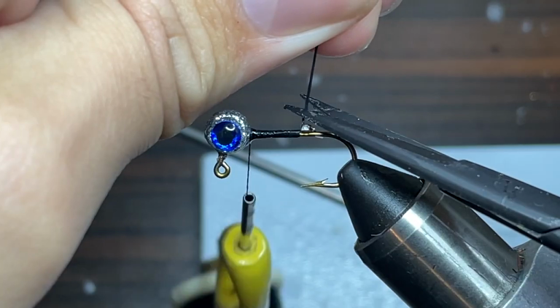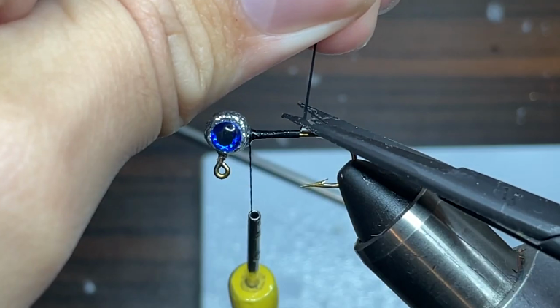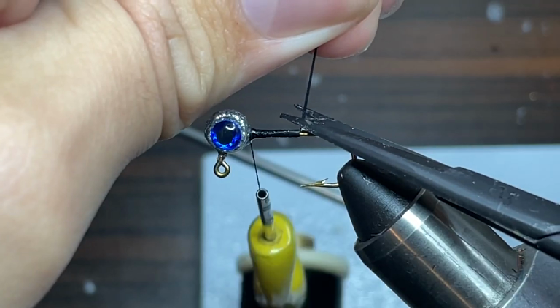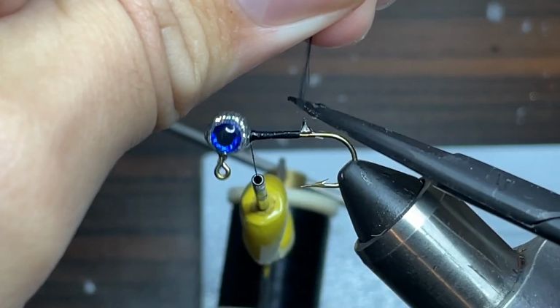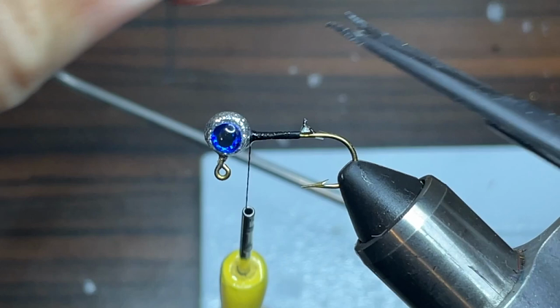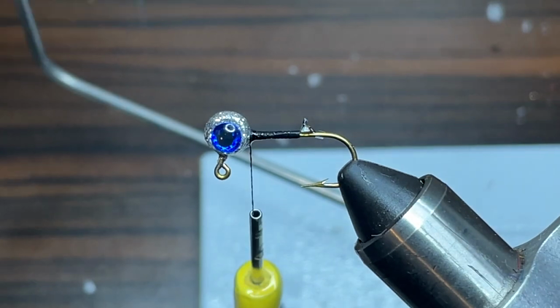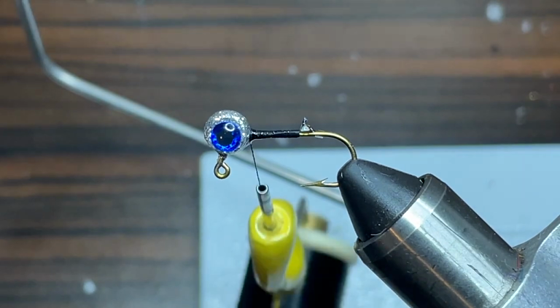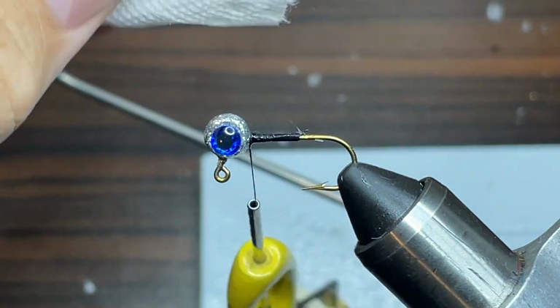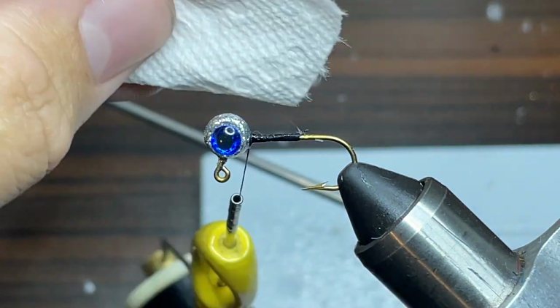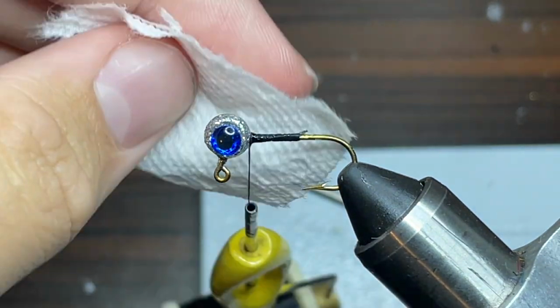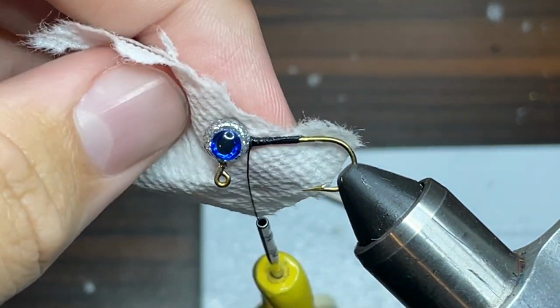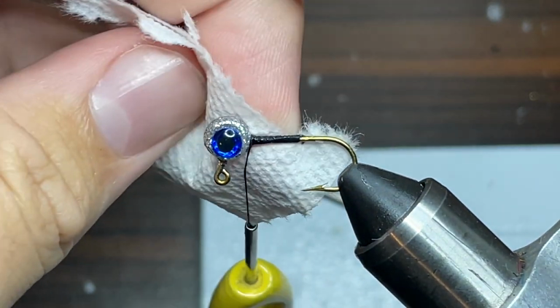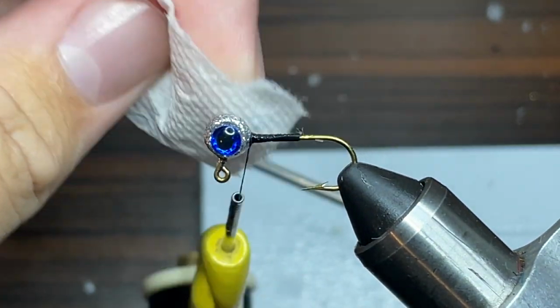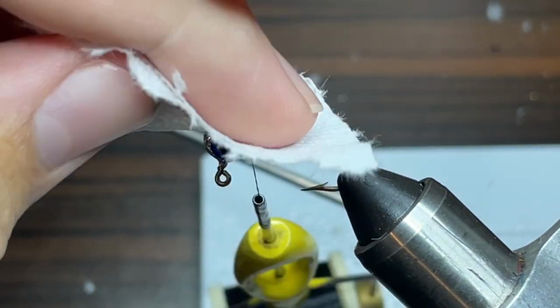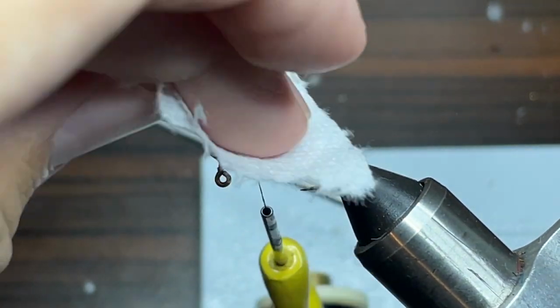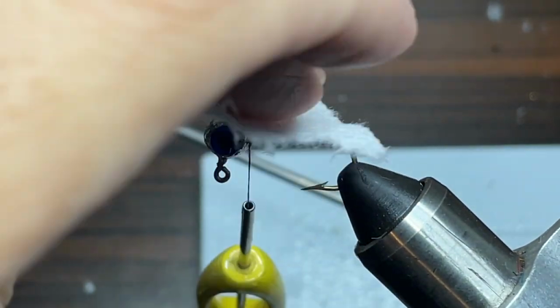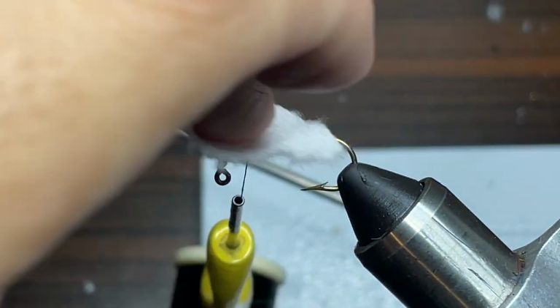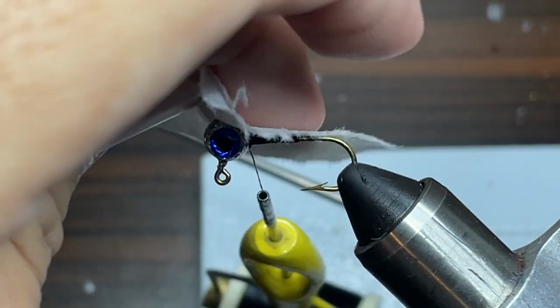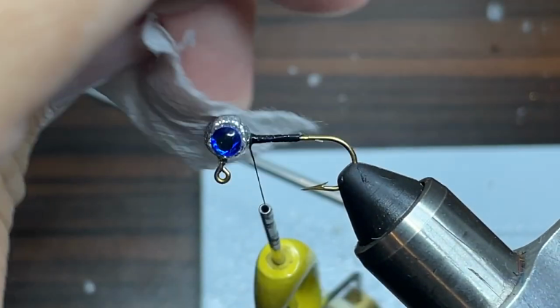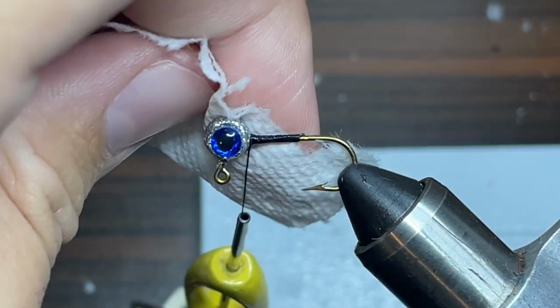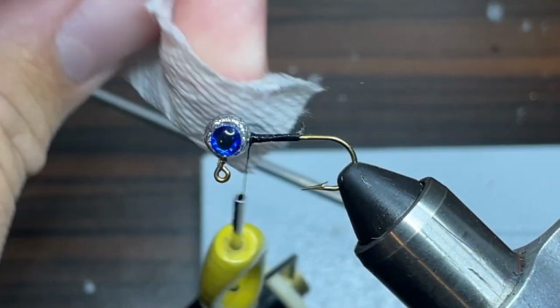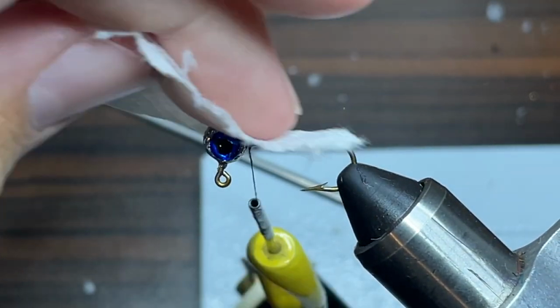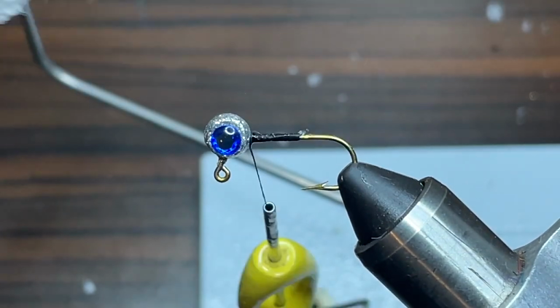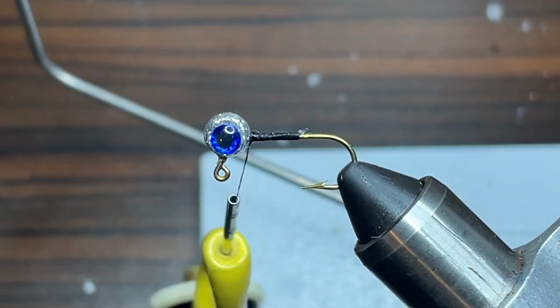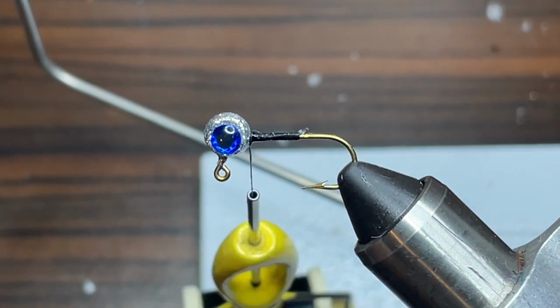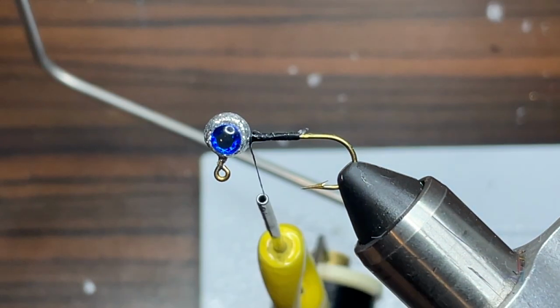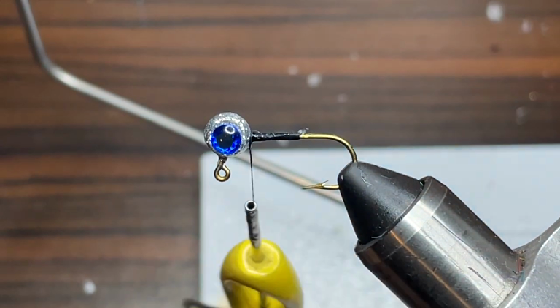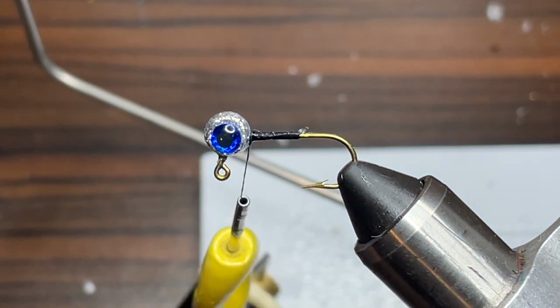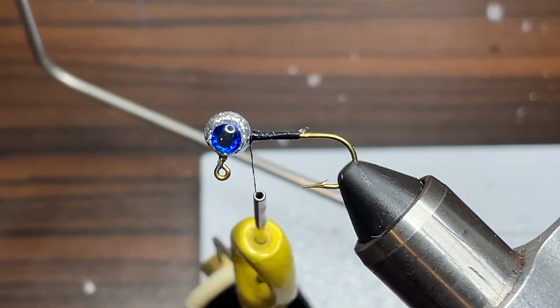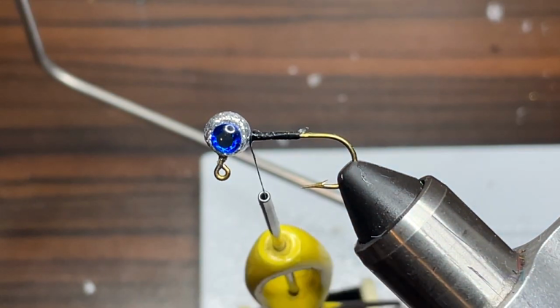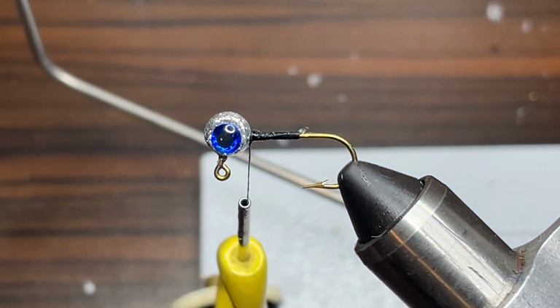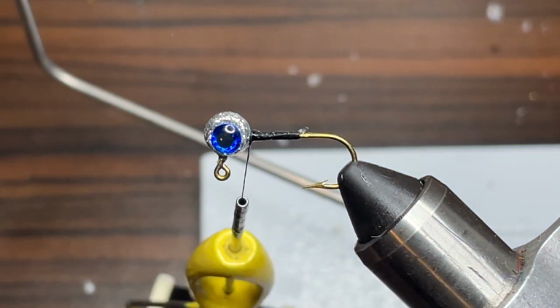Next, I'm just going to cut the tag end of the thread and take a small piece of paper towel and dab up any extra super glue that may be left over.